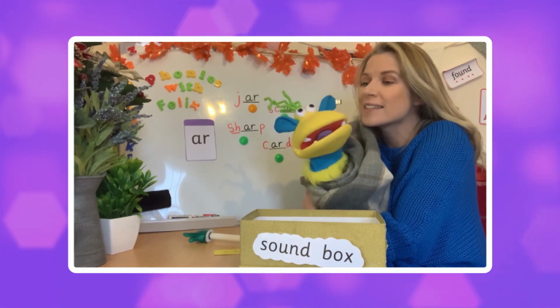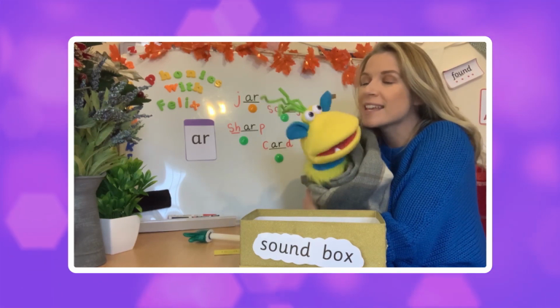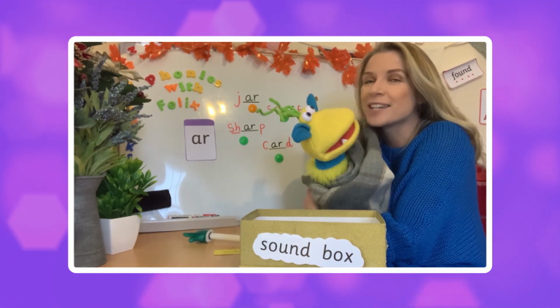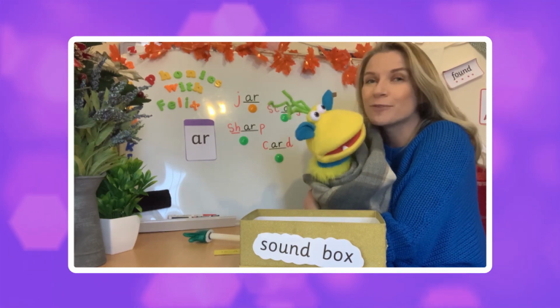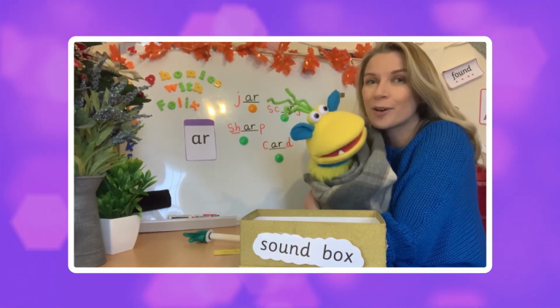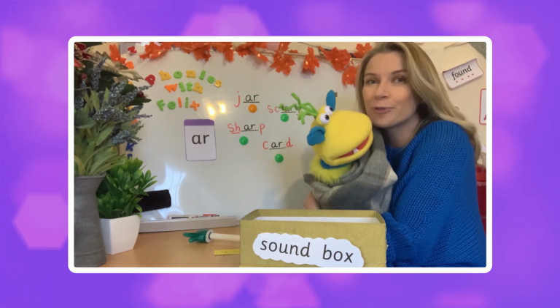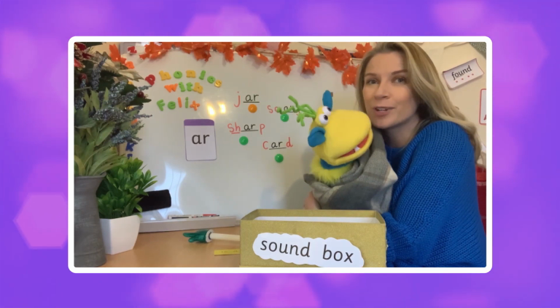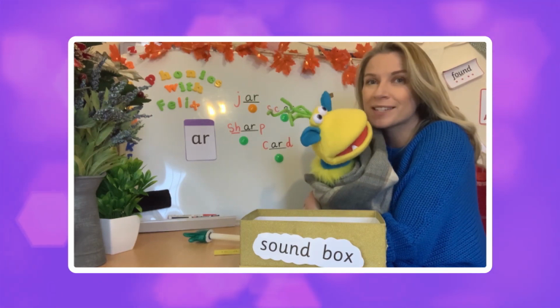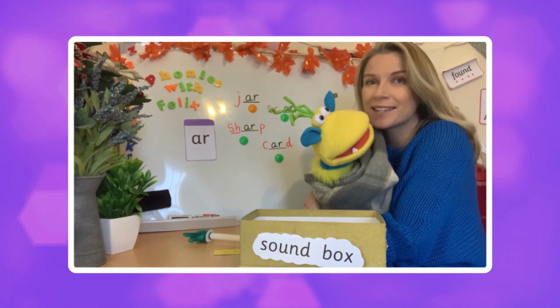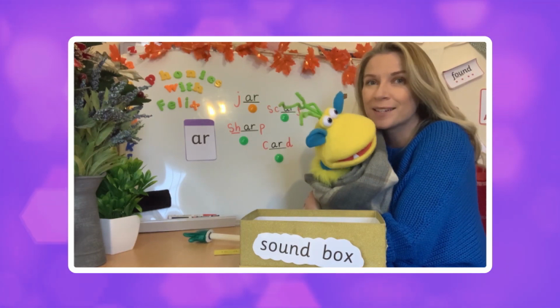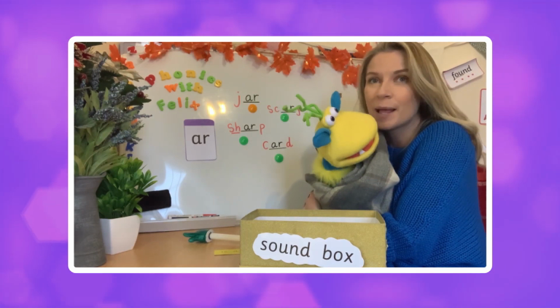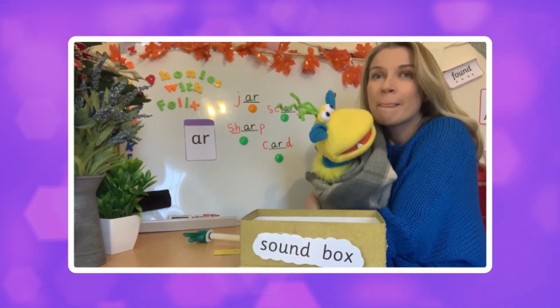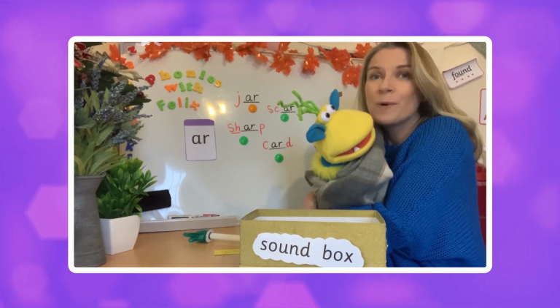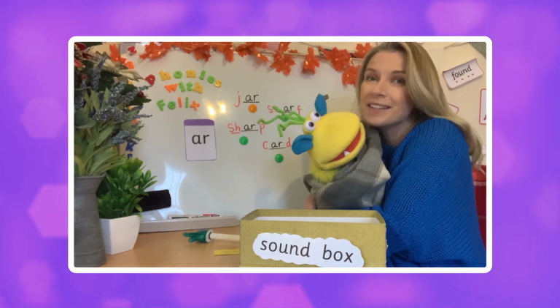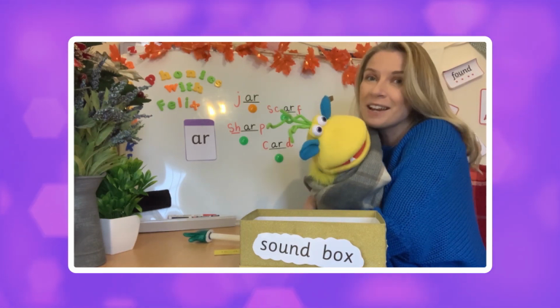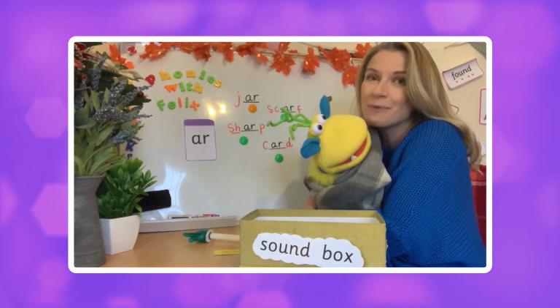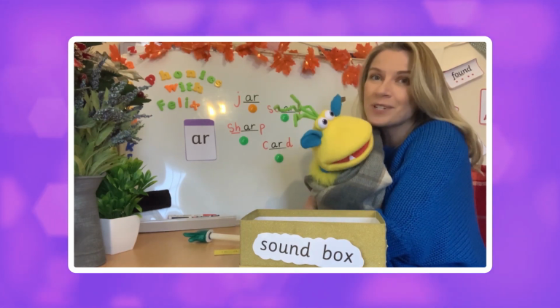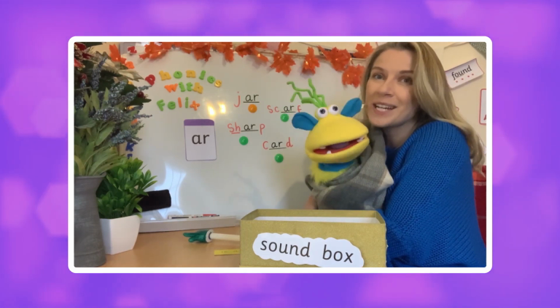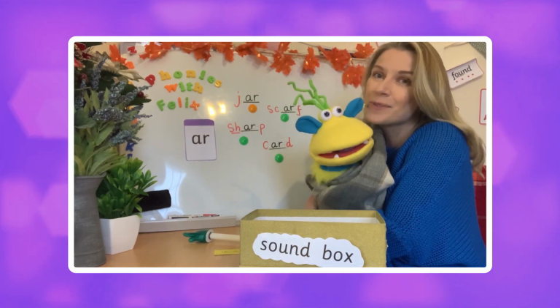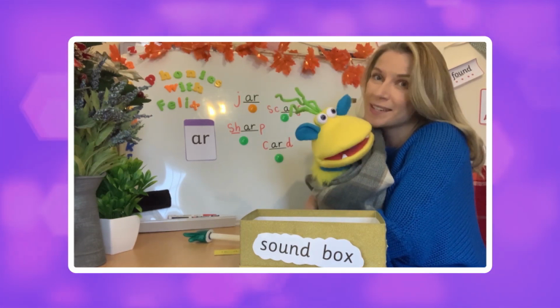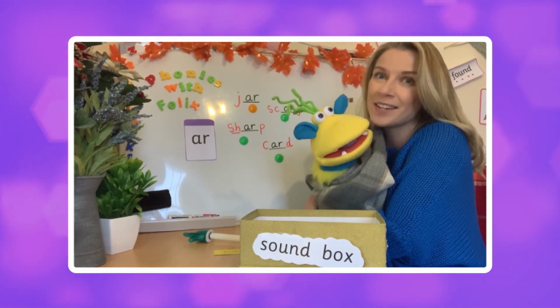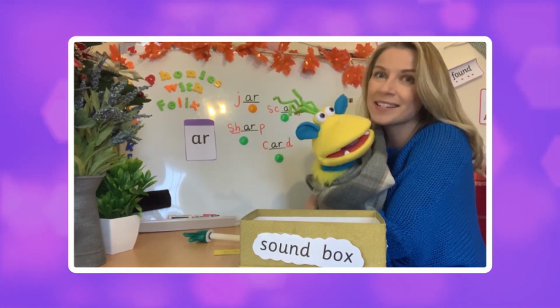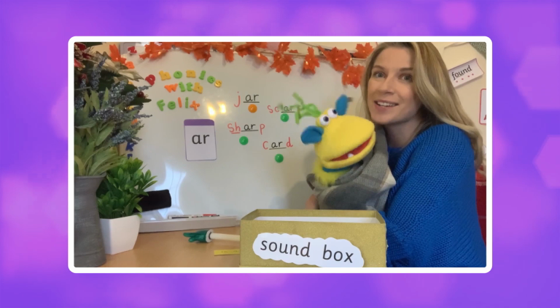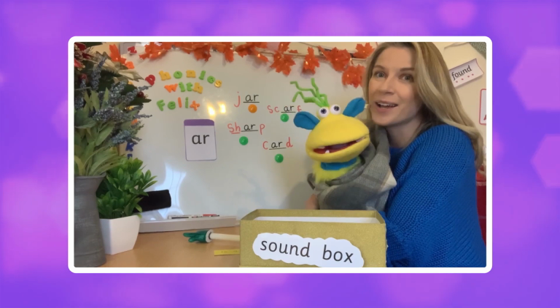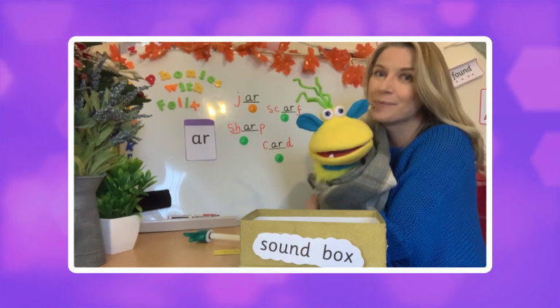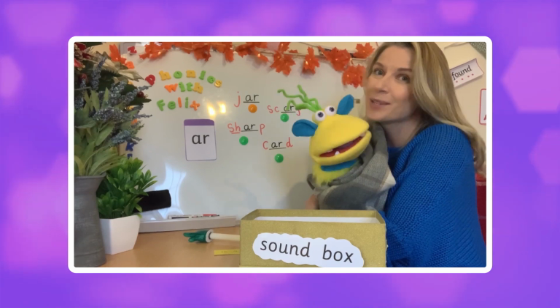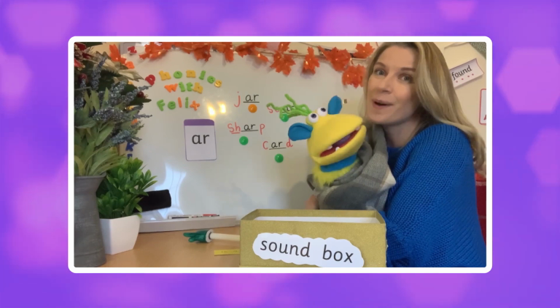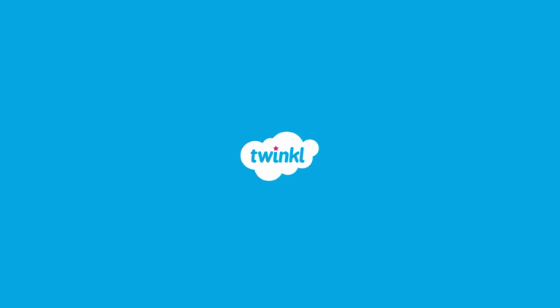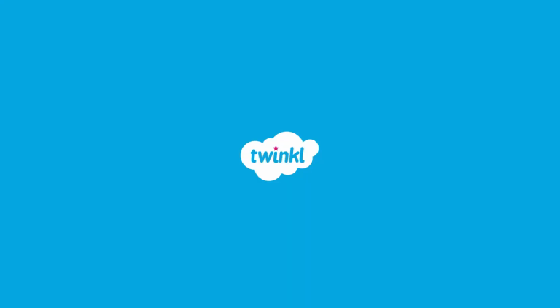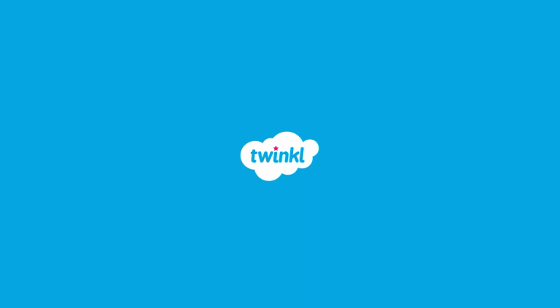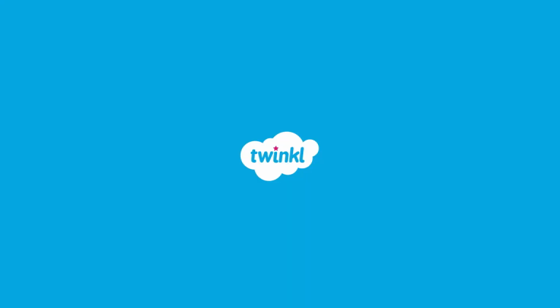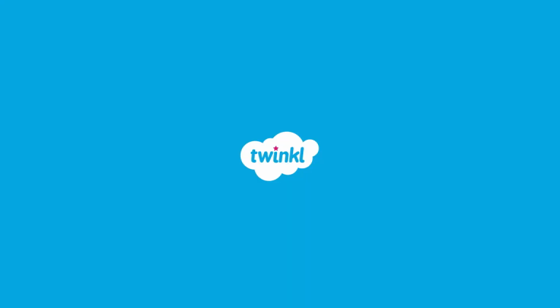Now you can go to sleep! That's the end of our phonics lesson. Well done everybody — we'll see you next time. Goodbye! Bye!